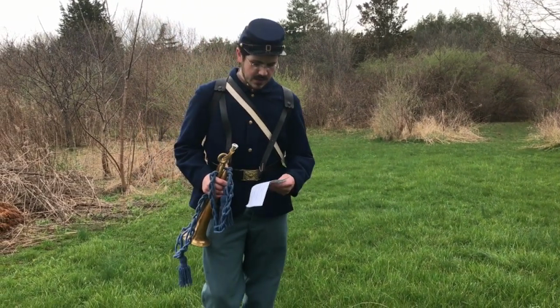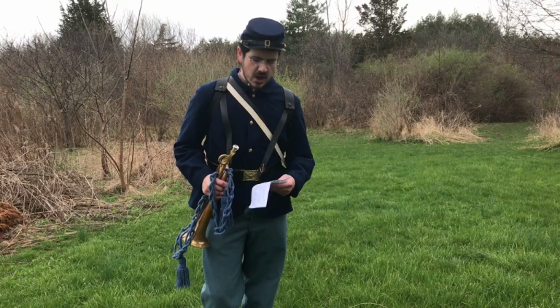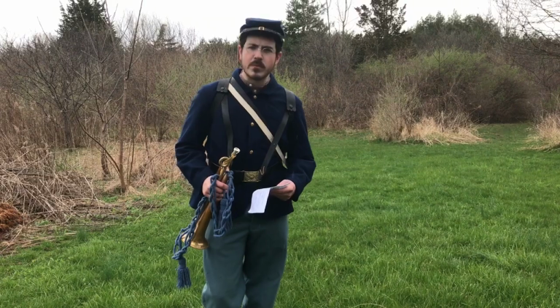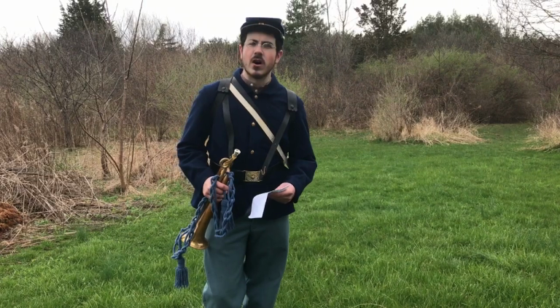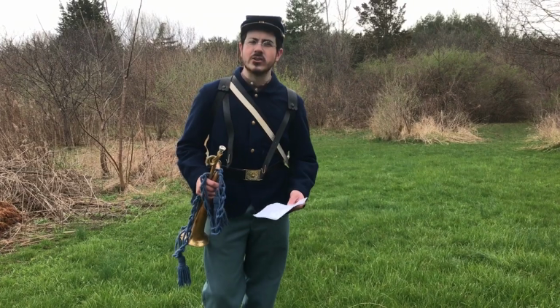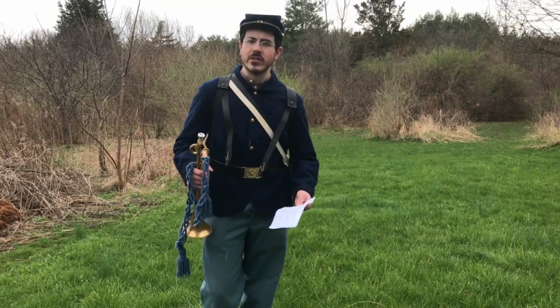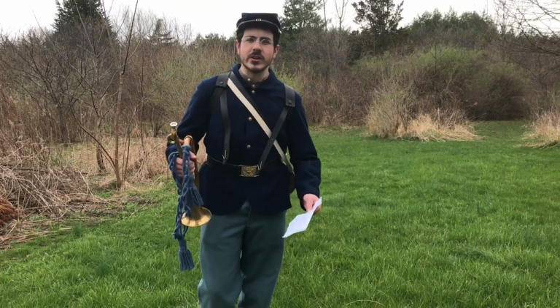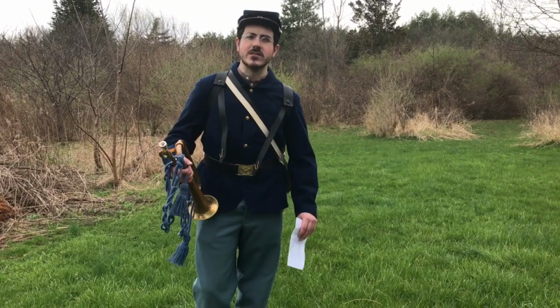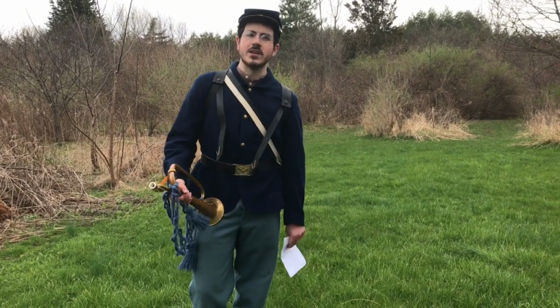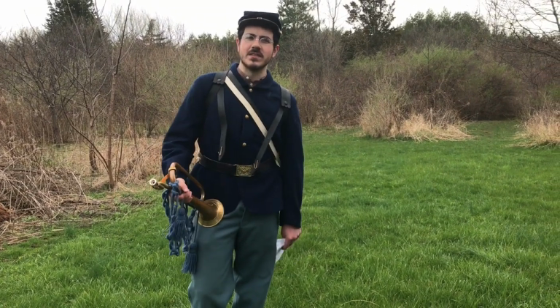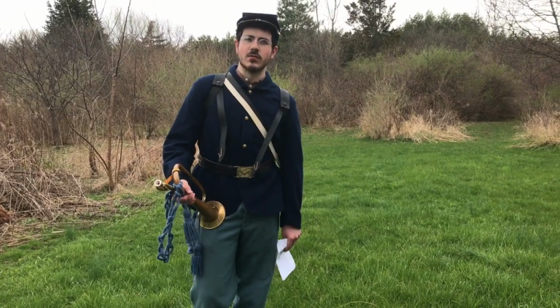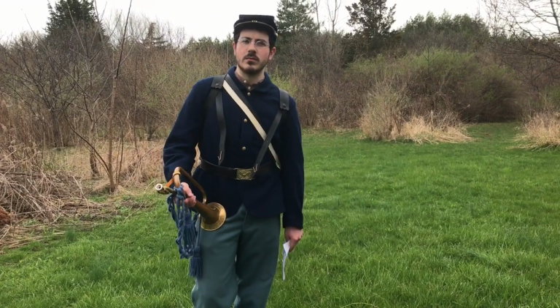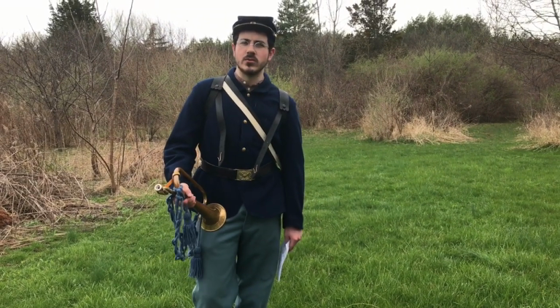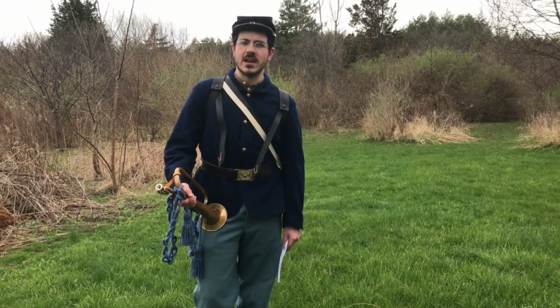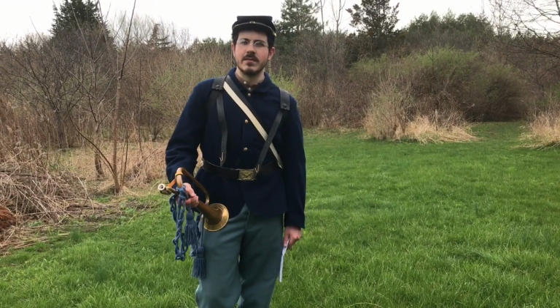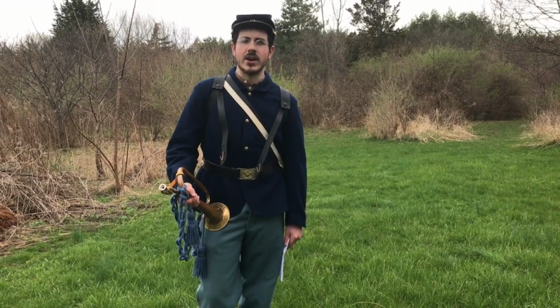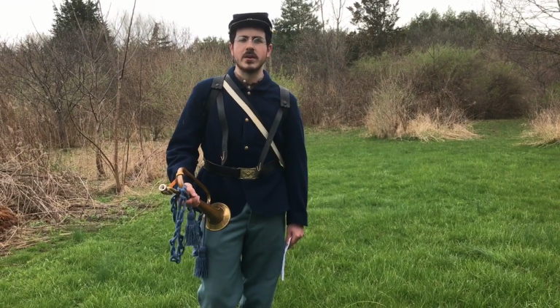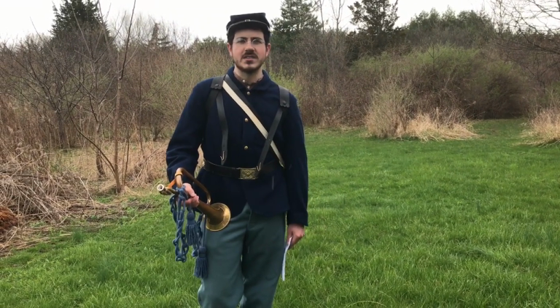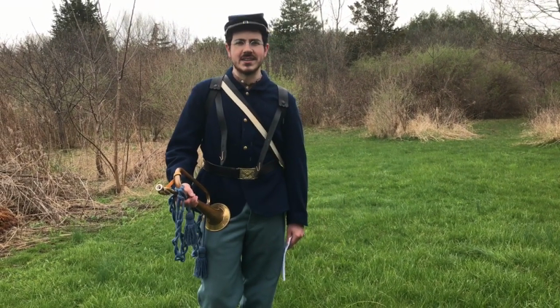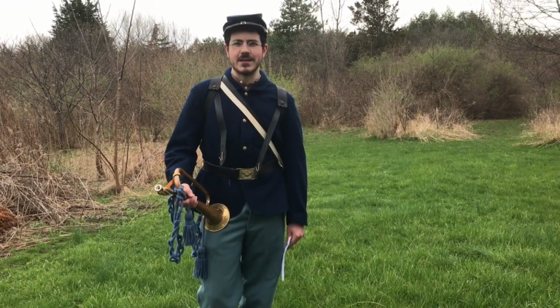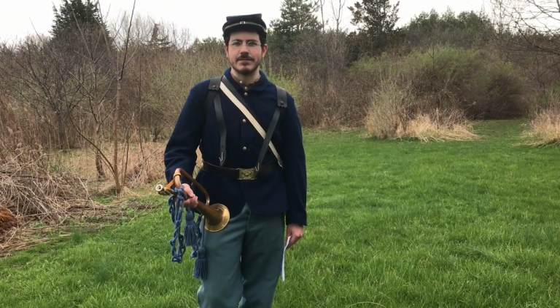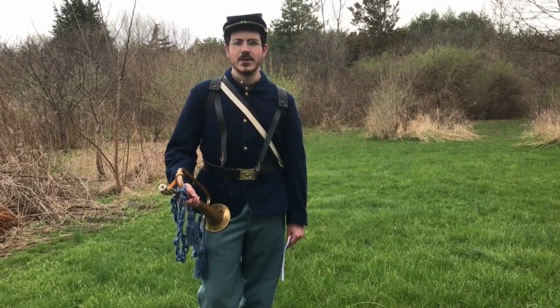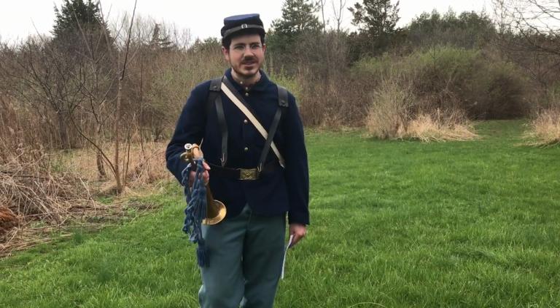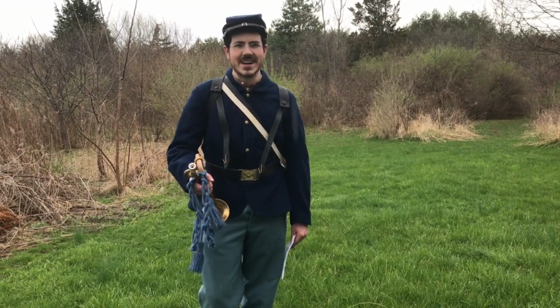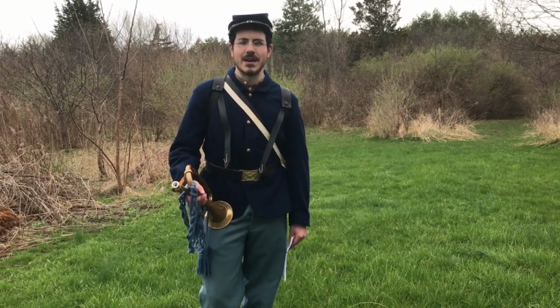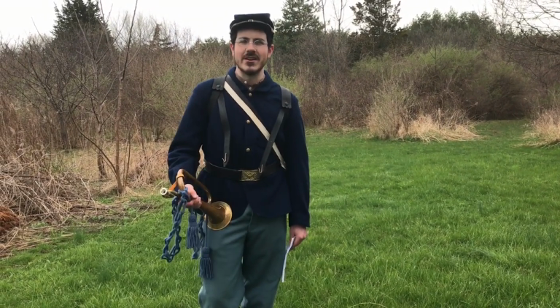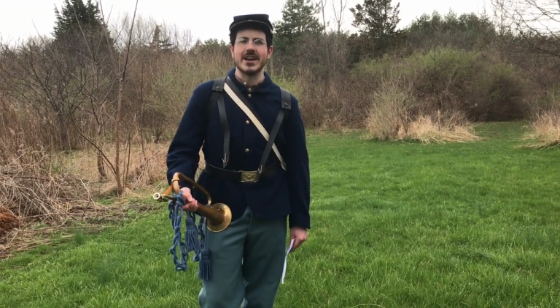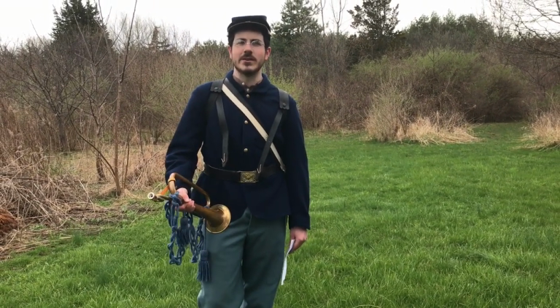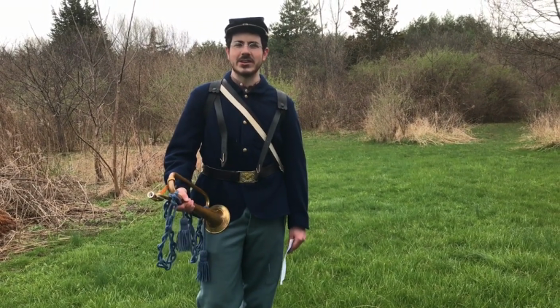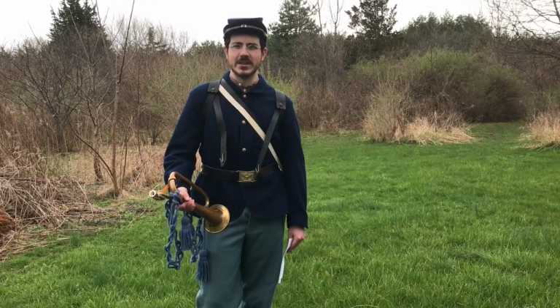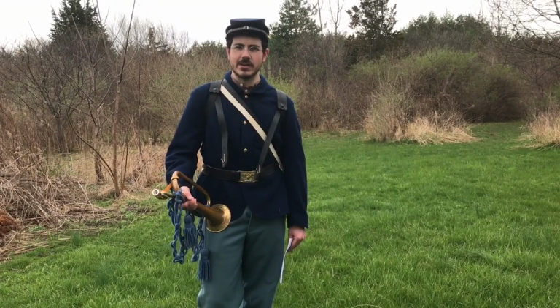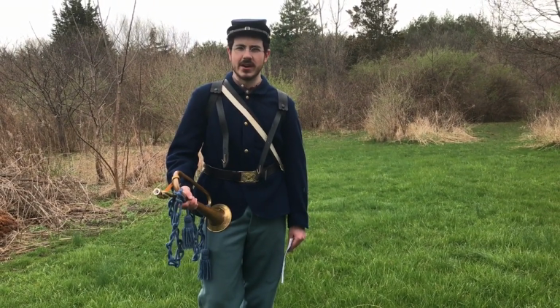I hope you have all enjoyed learning a little something about the Civil War bugle today, and I hope you're all staying safe. We'll see you next time here at Gettysburg National Military Park.